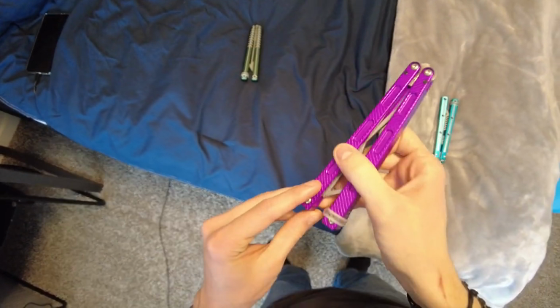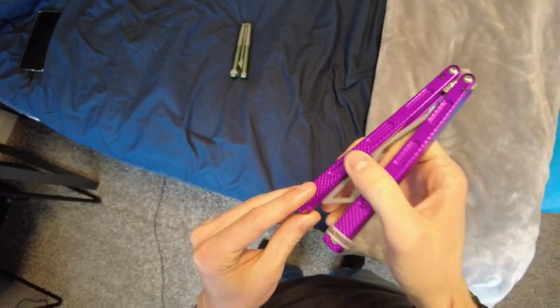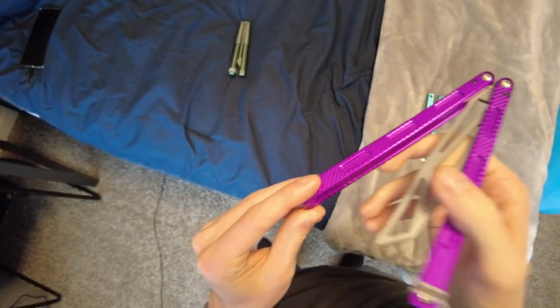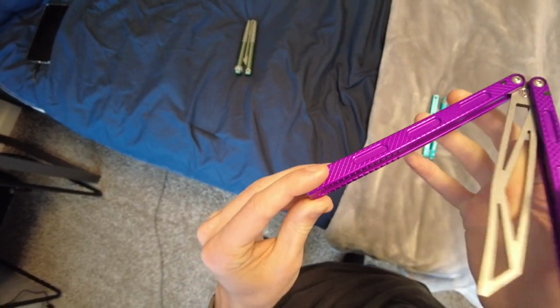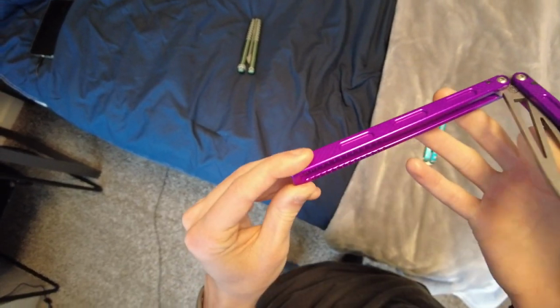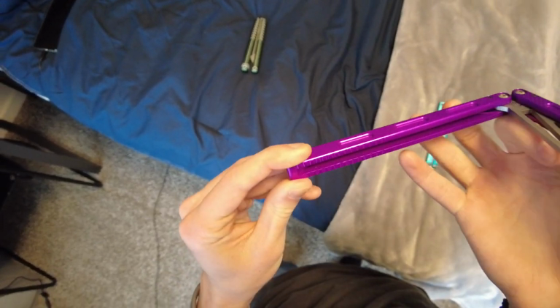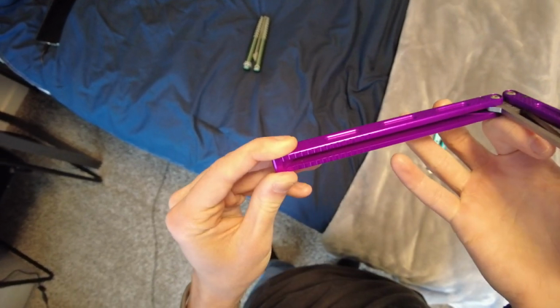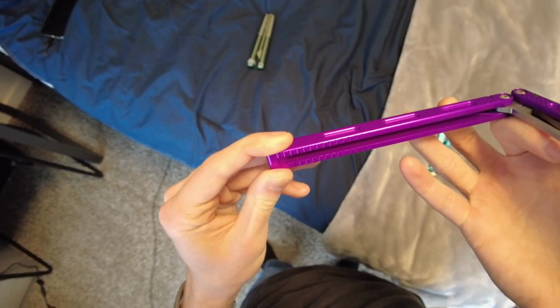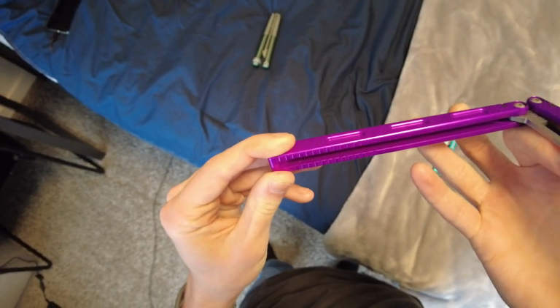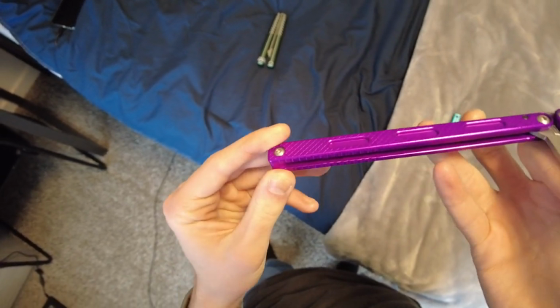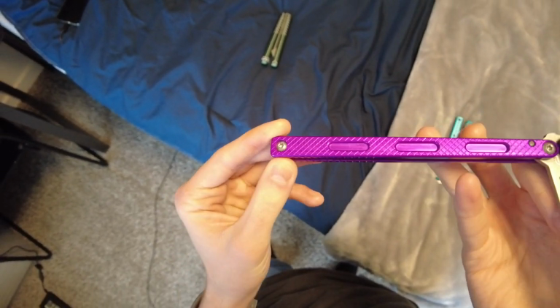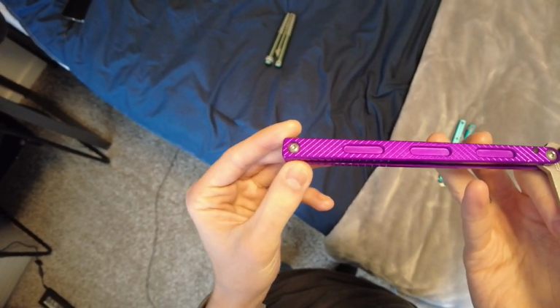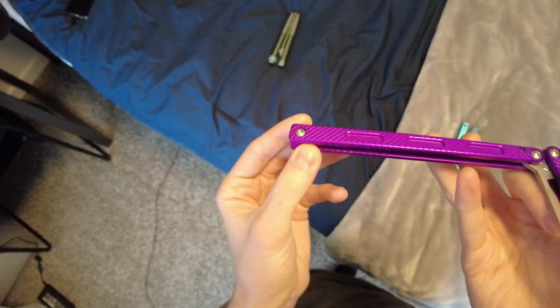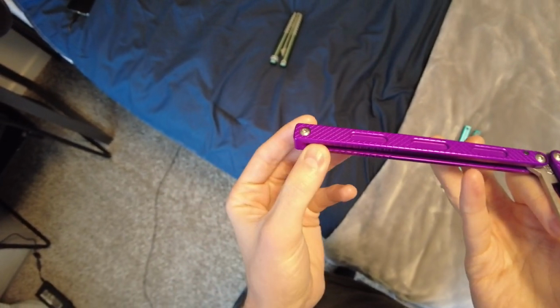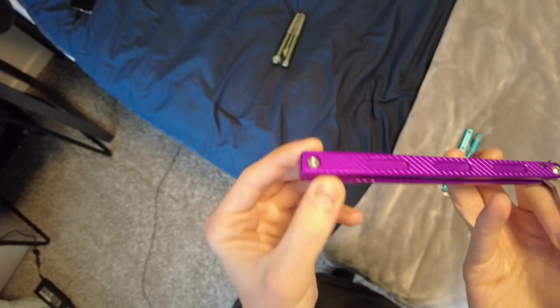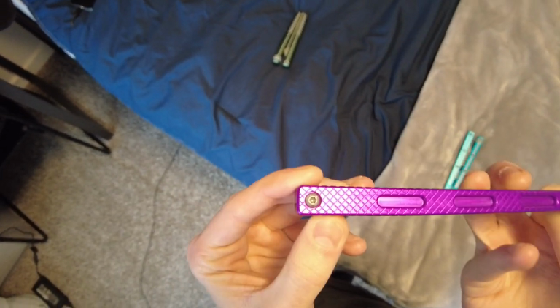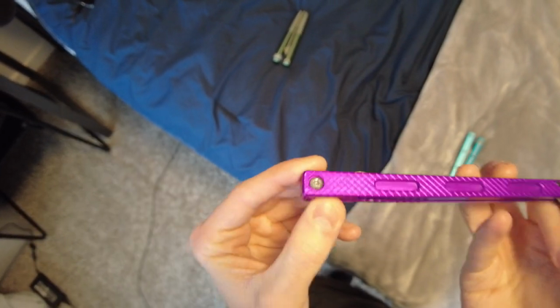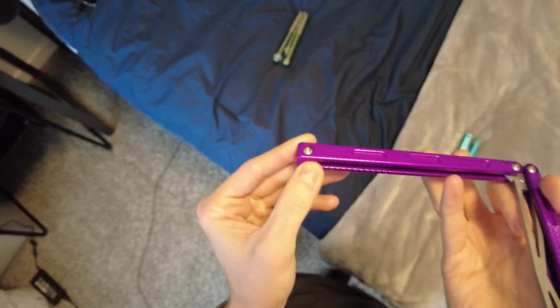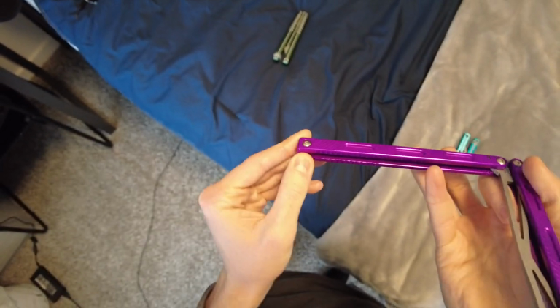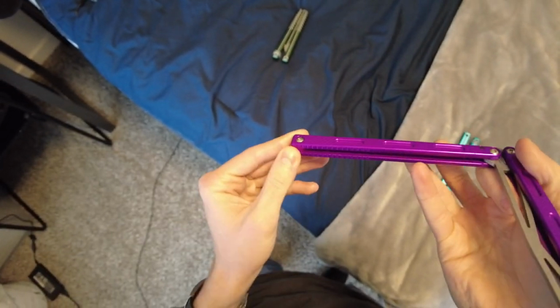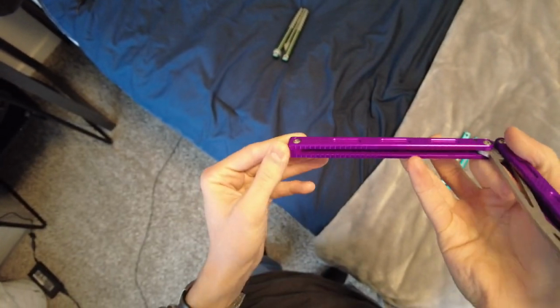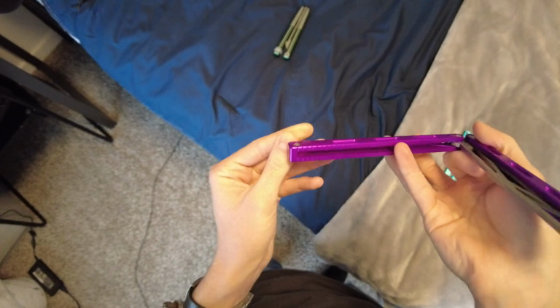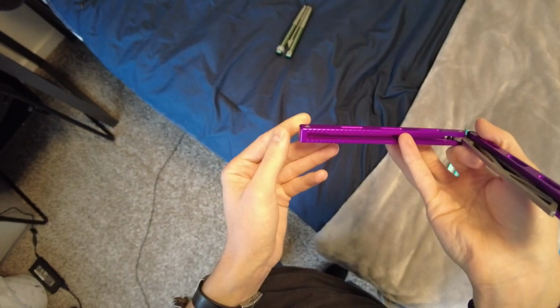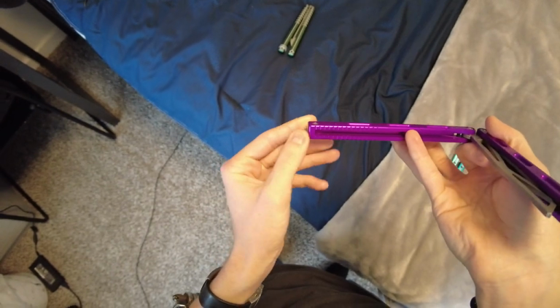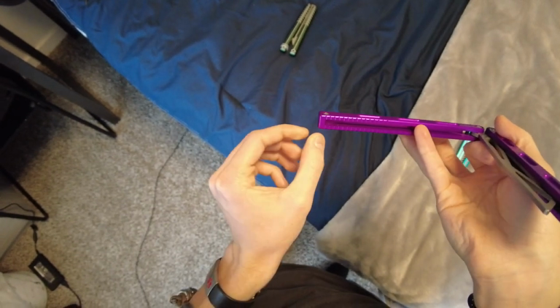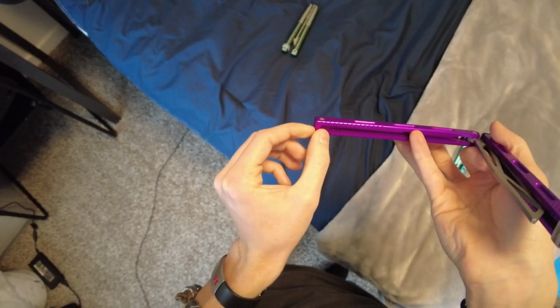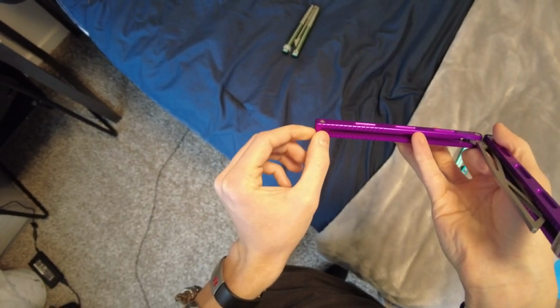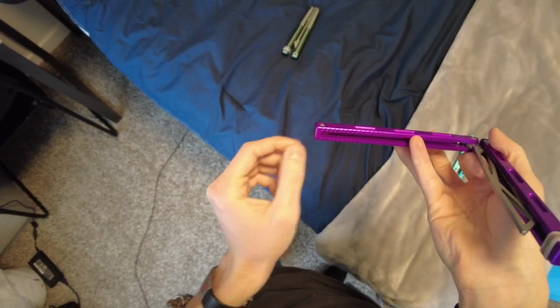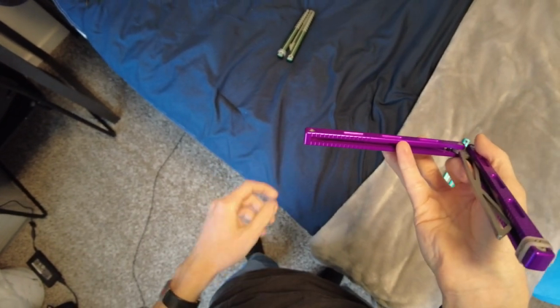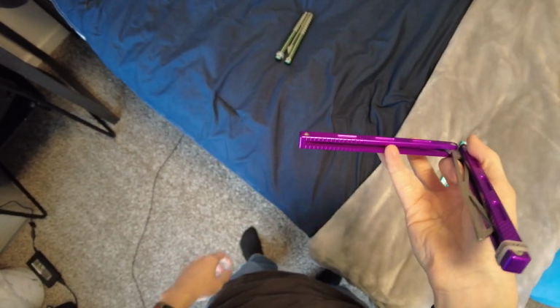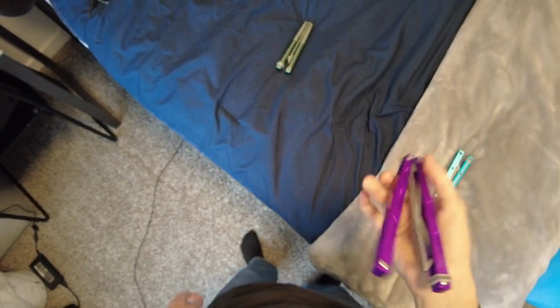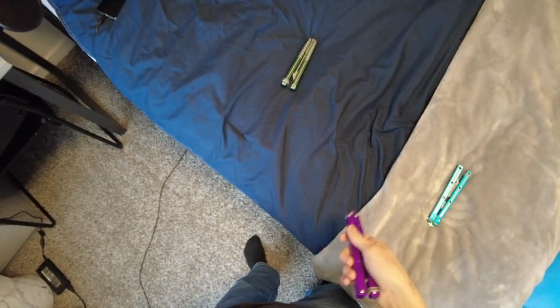Also, I've never noticed just how little weight is in the end of the Prisma — it goes all the way to the end.